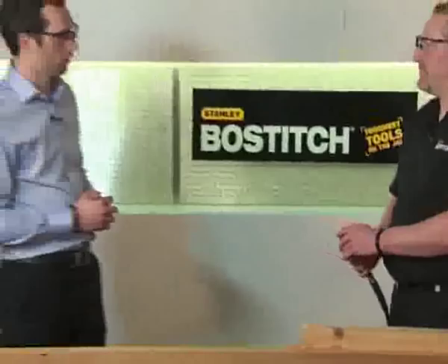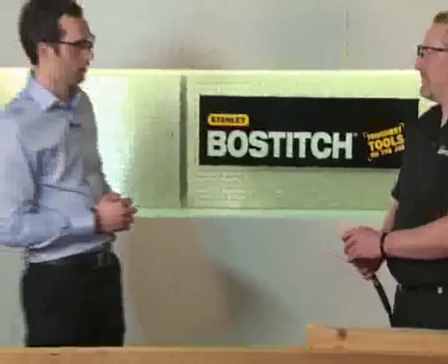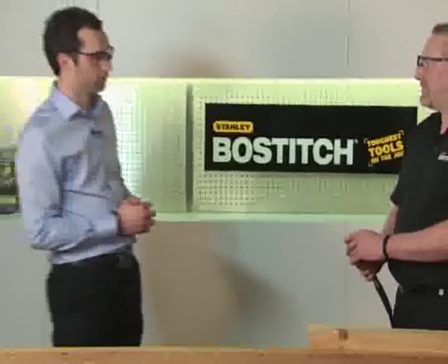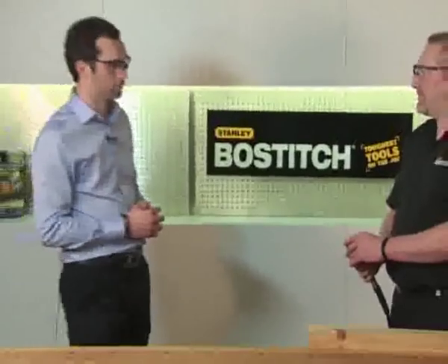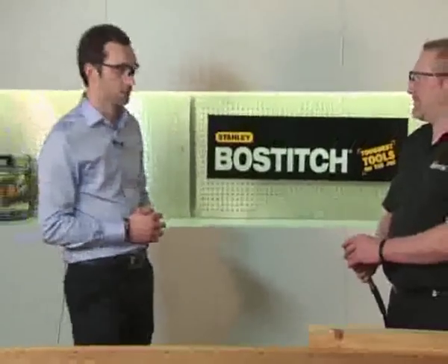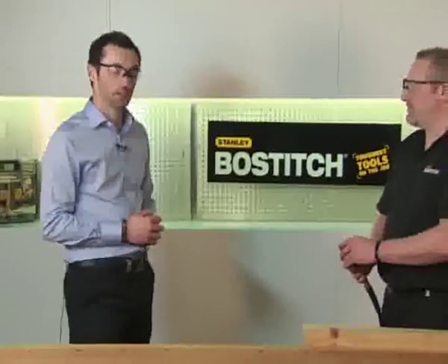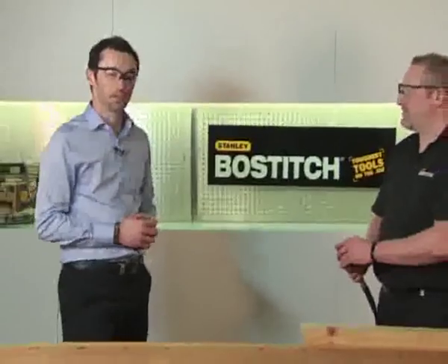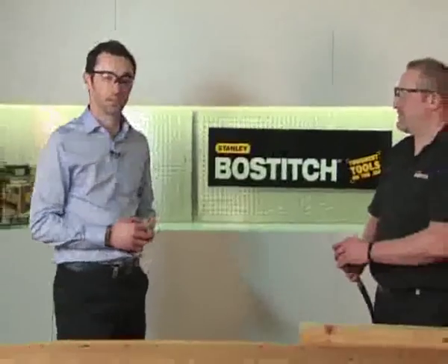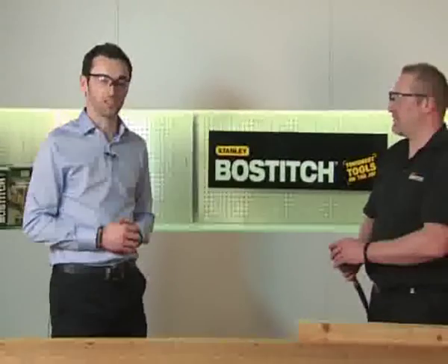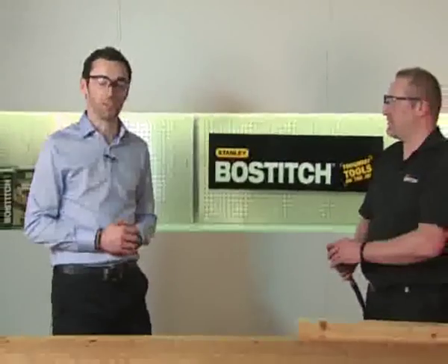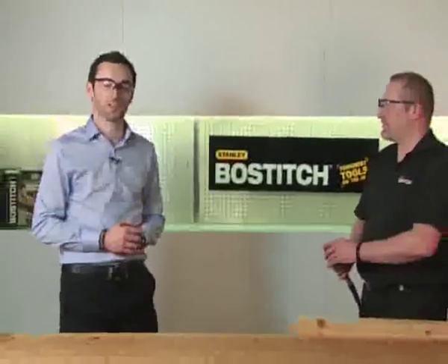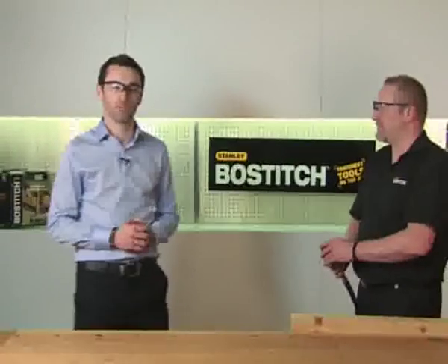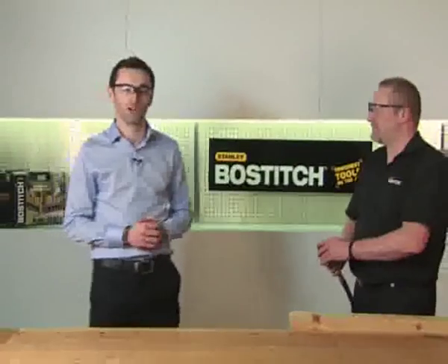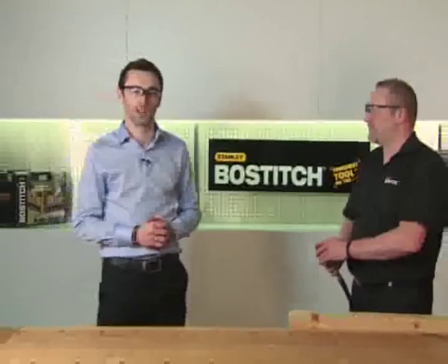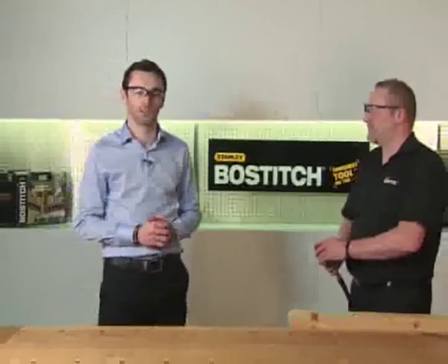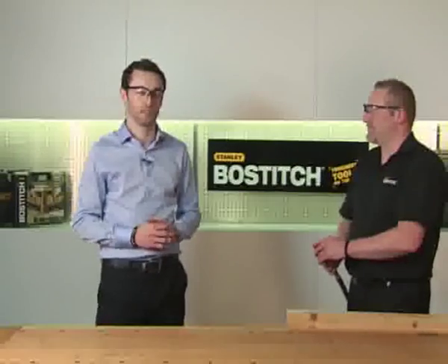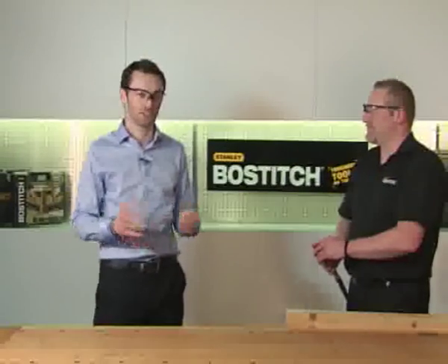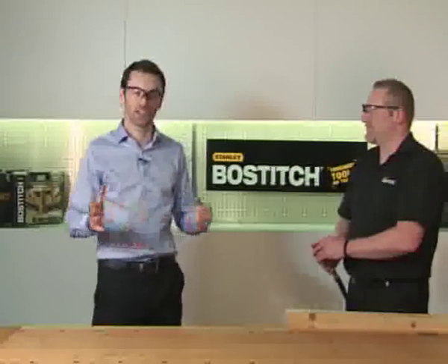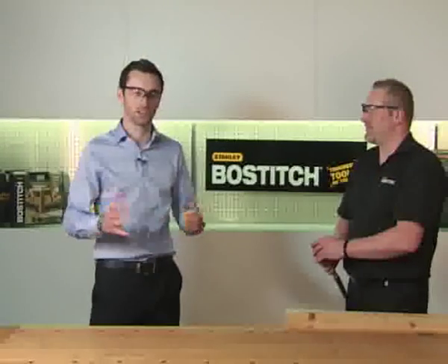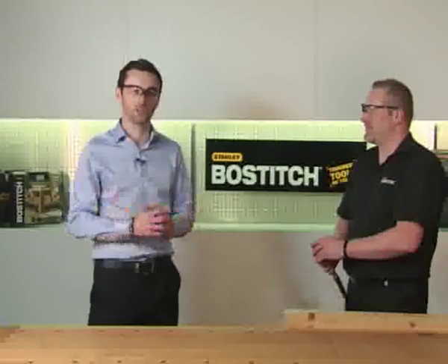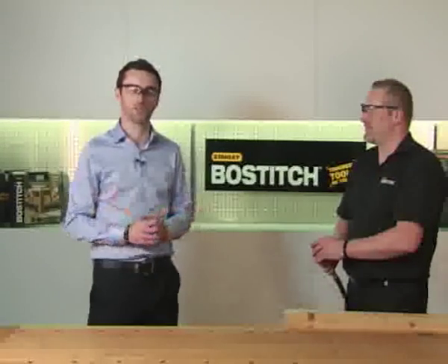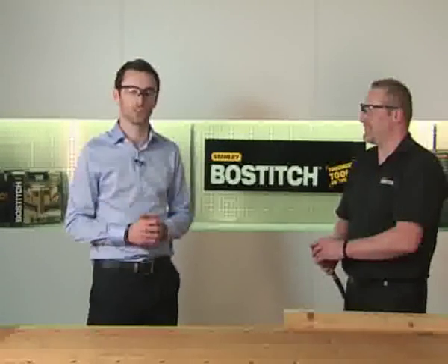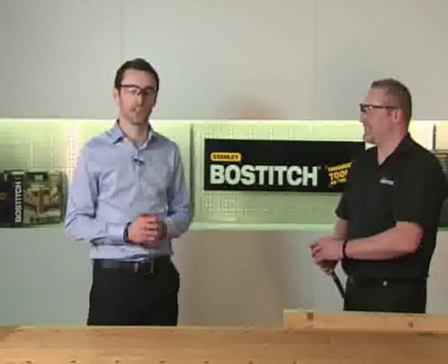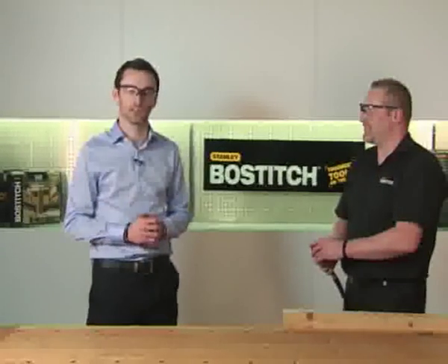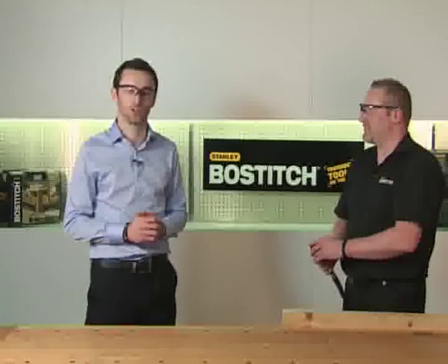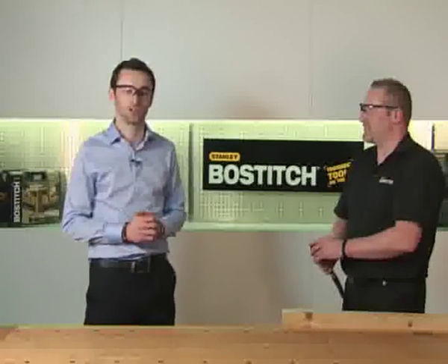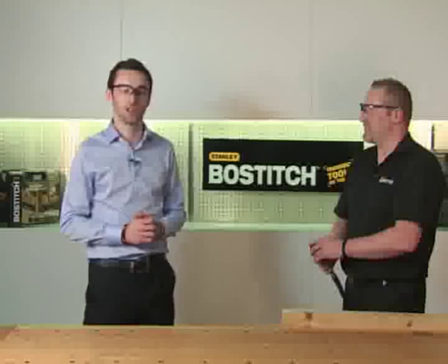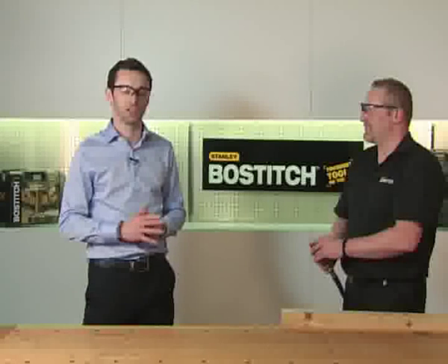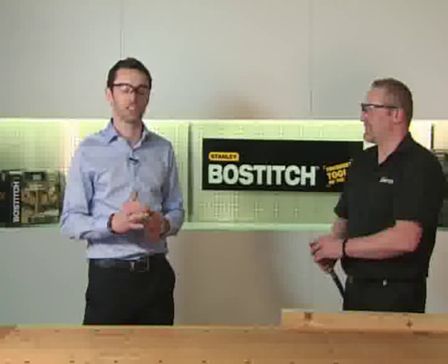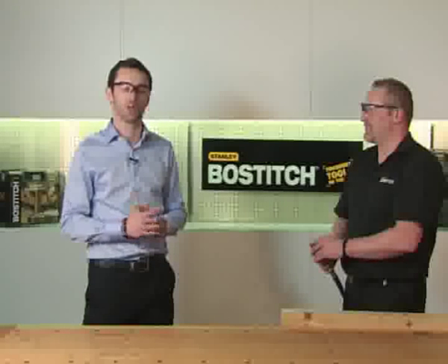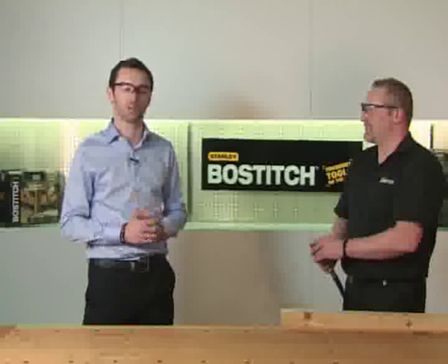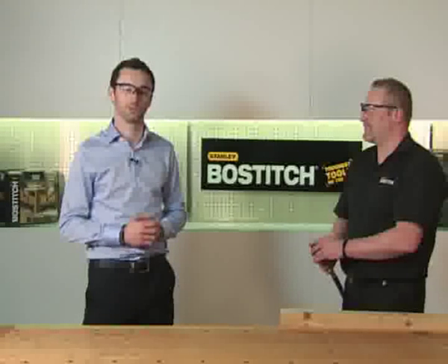That's the PN50 palm nailer — an interesting little tool. To find out more, please visit our website.